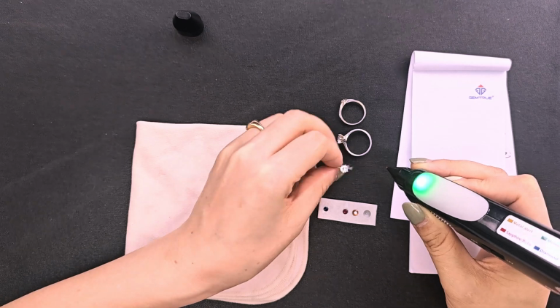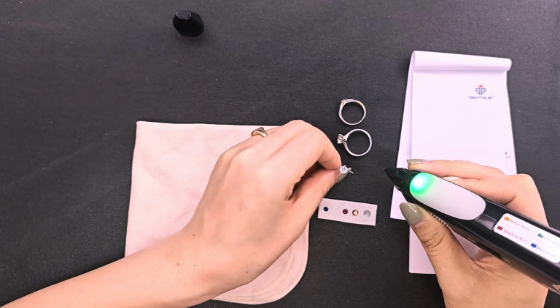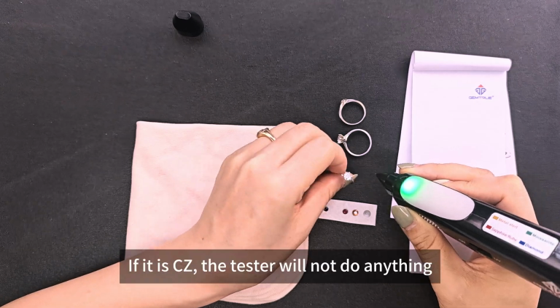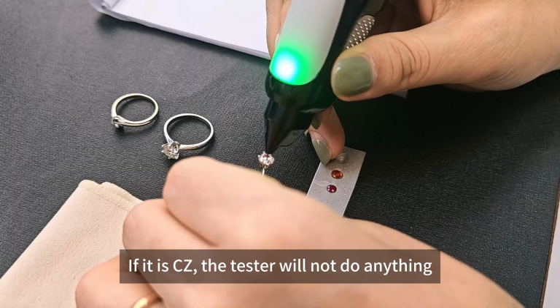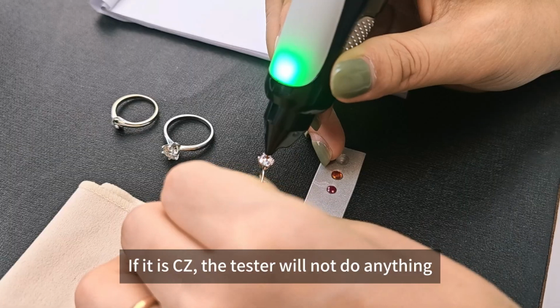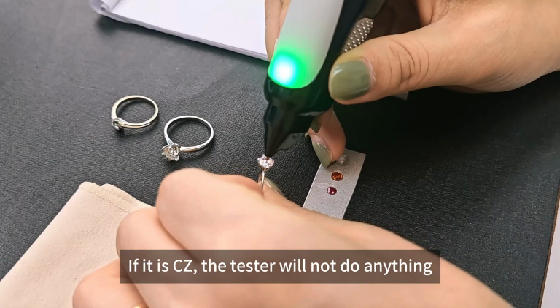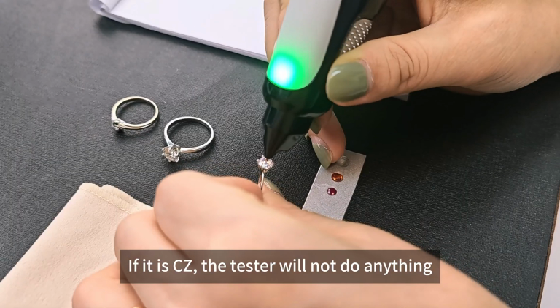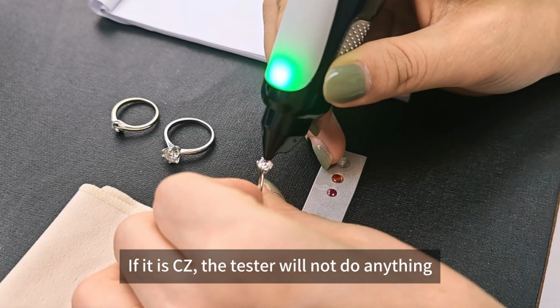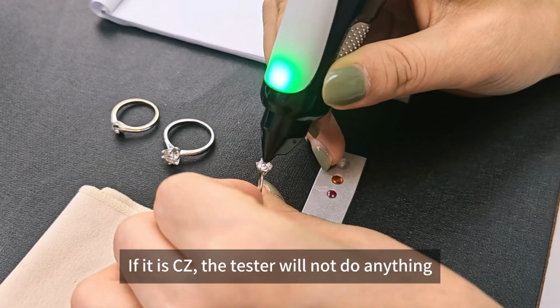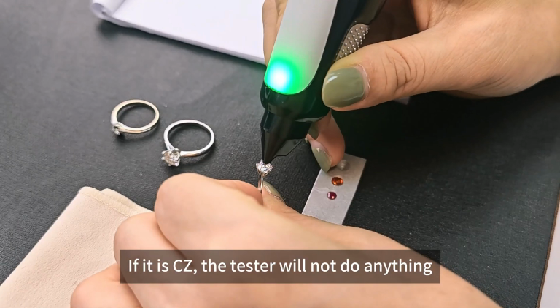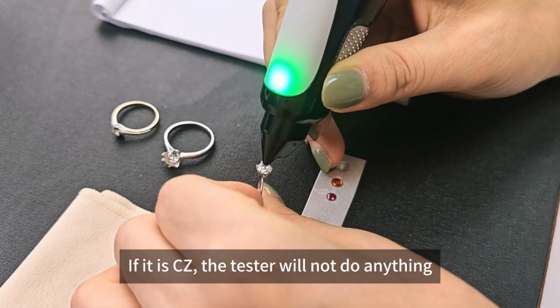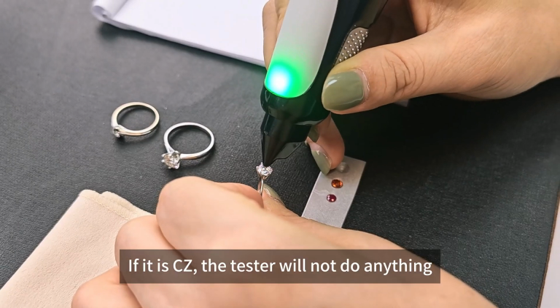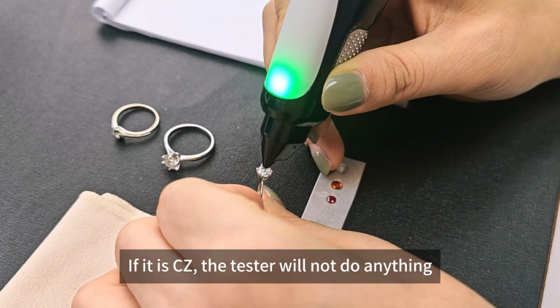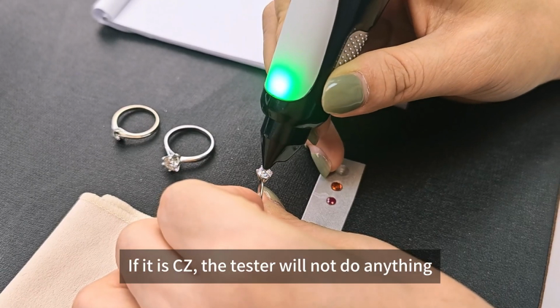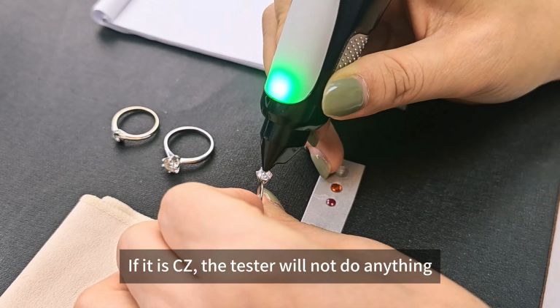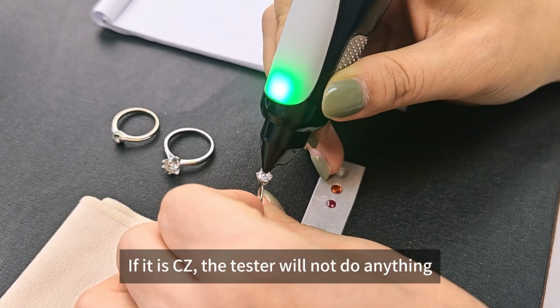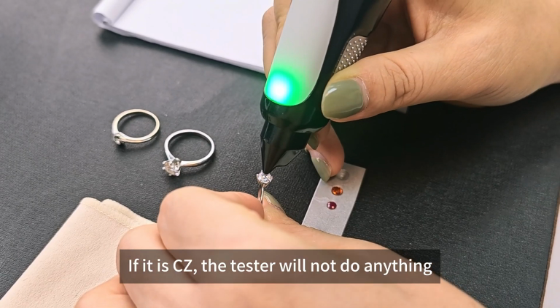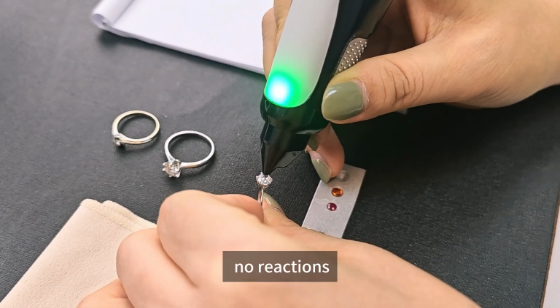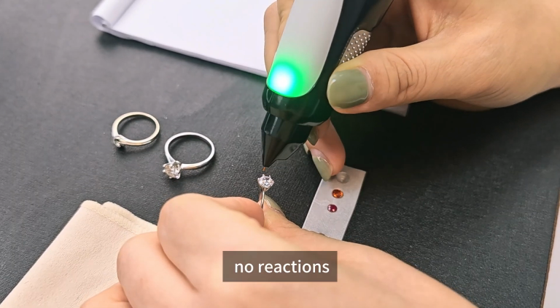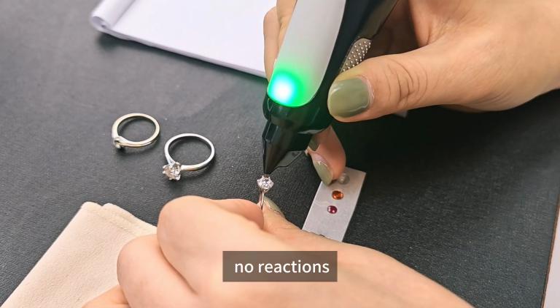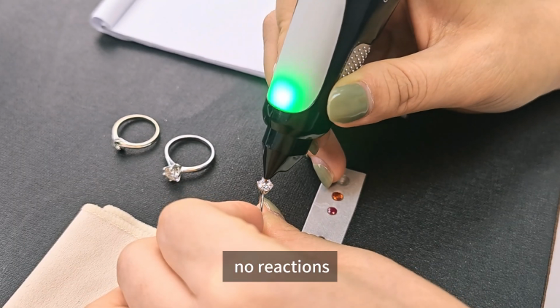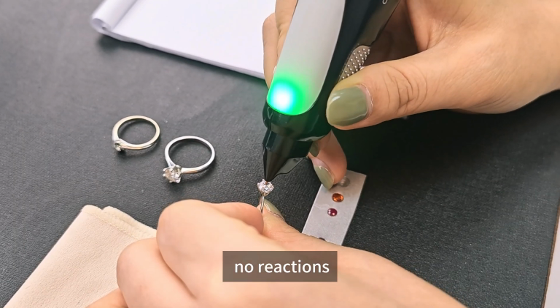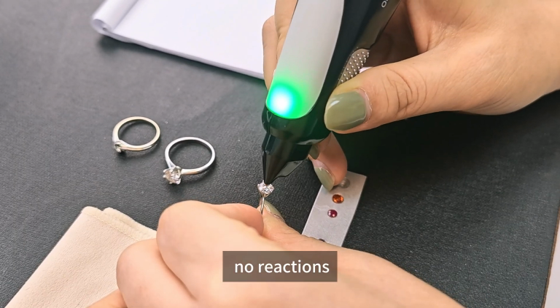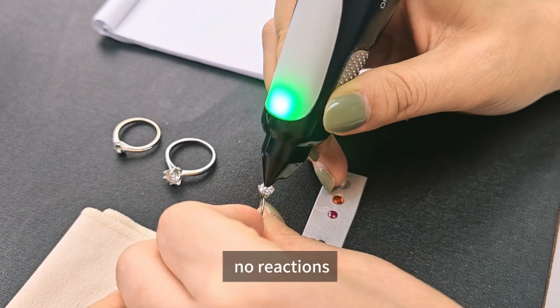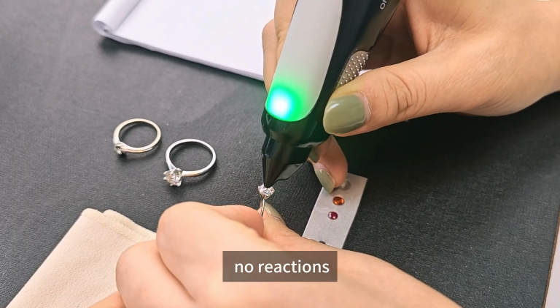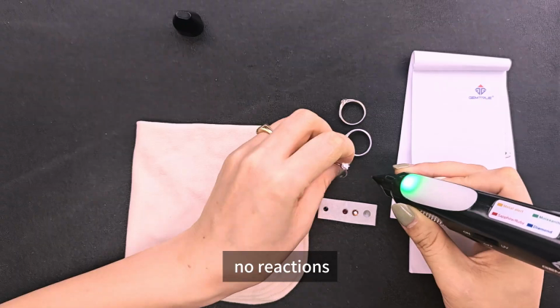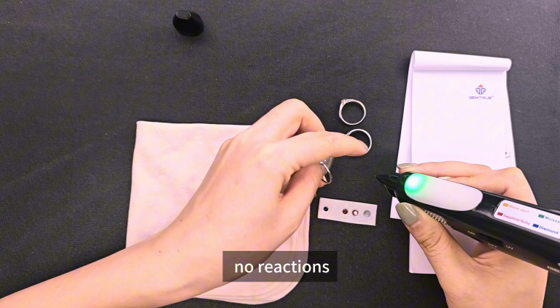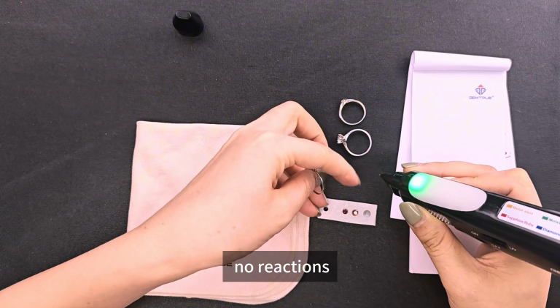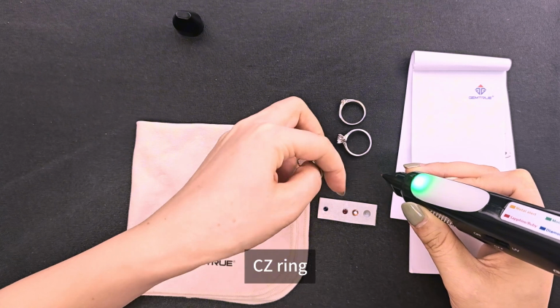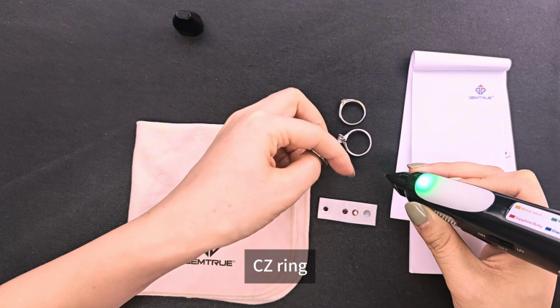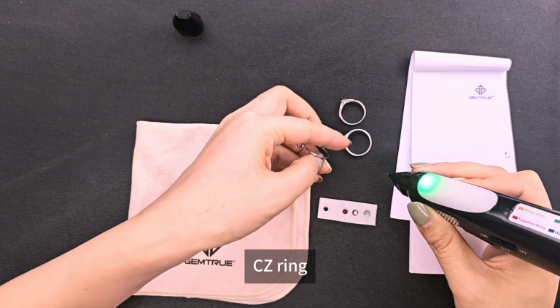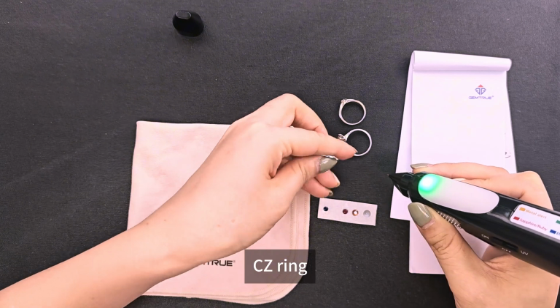If it's a CZ, the tester will not do anything — no reaction. This is a CZ ring.